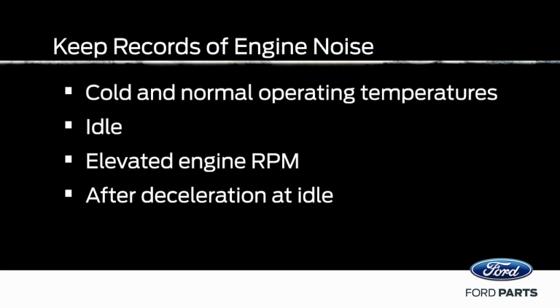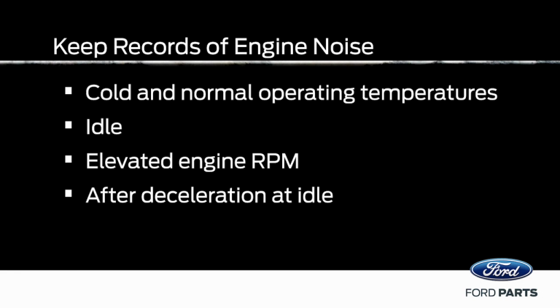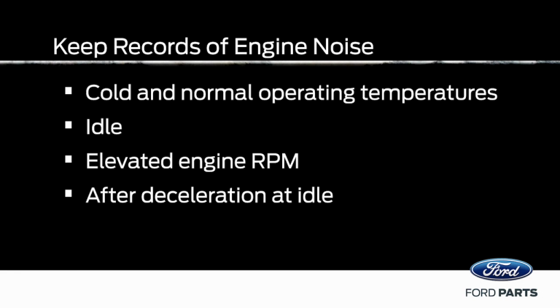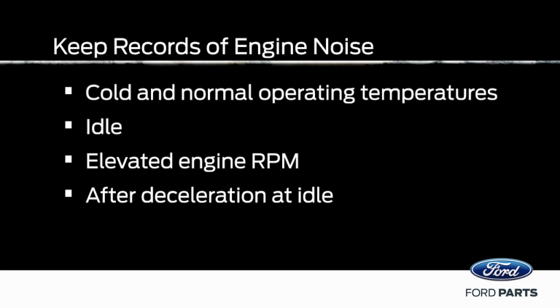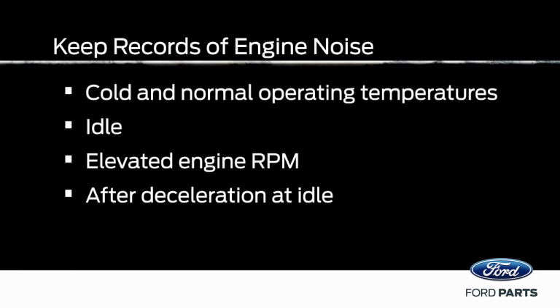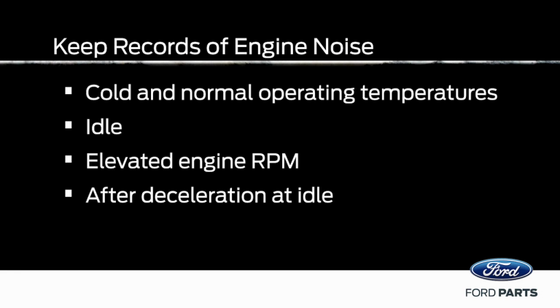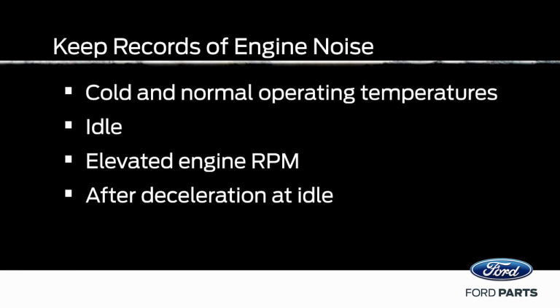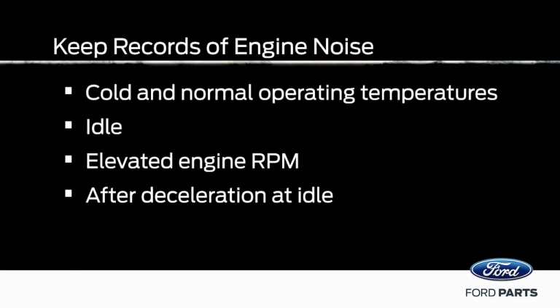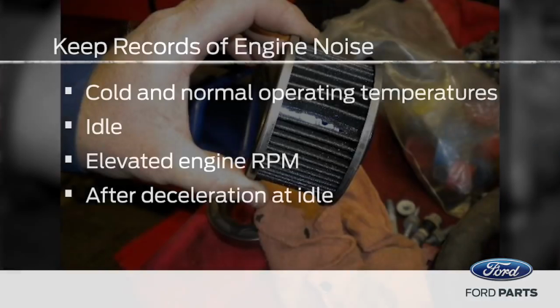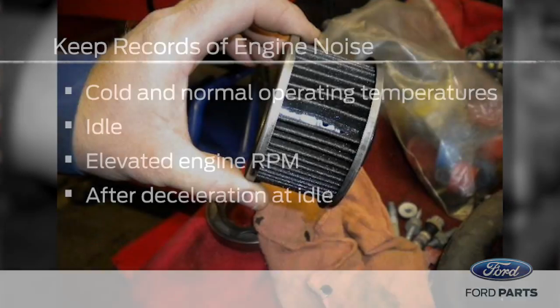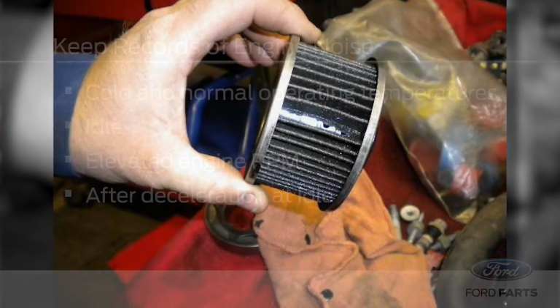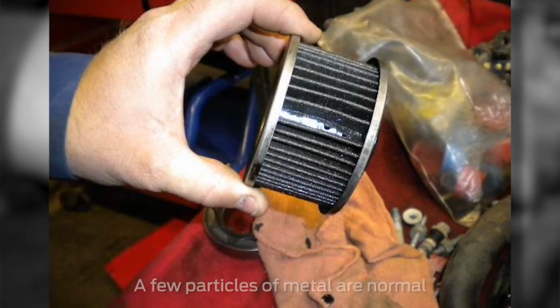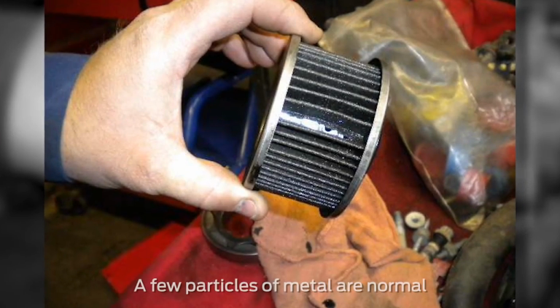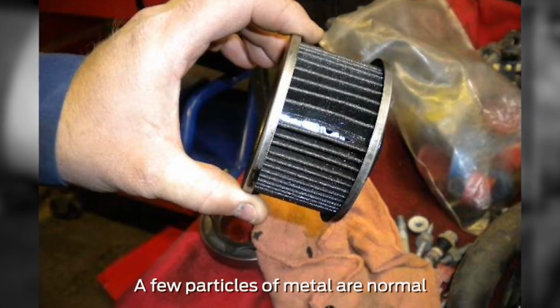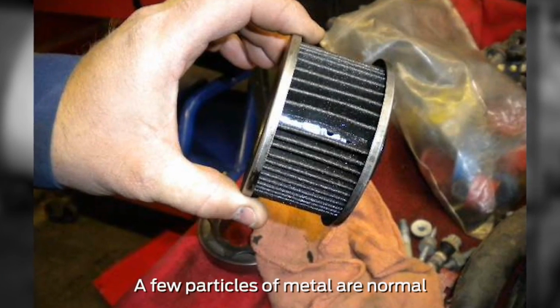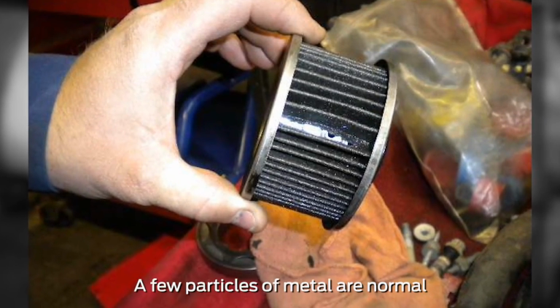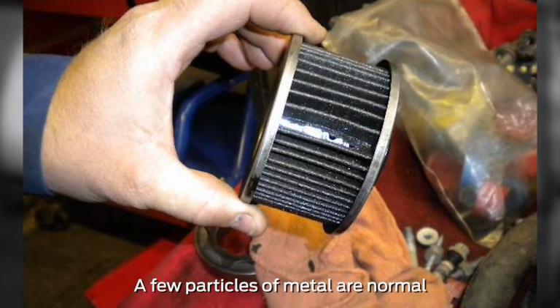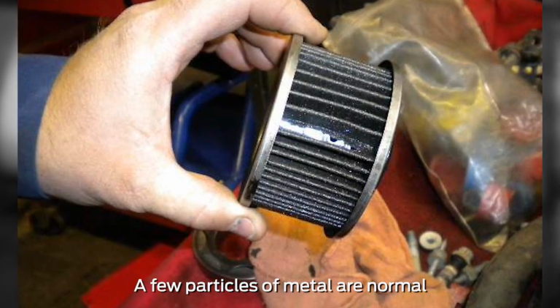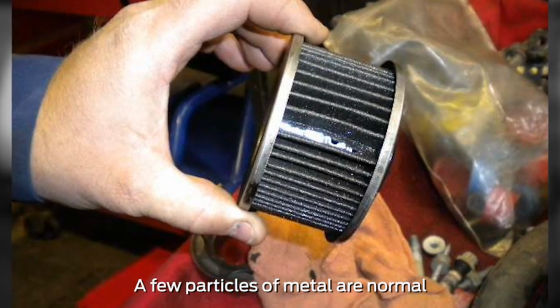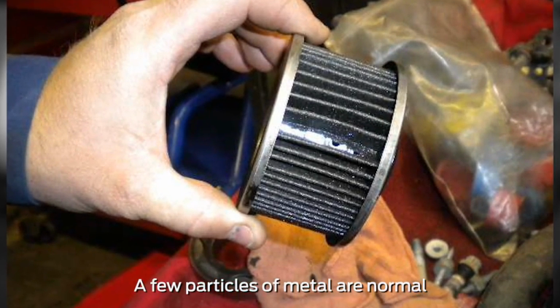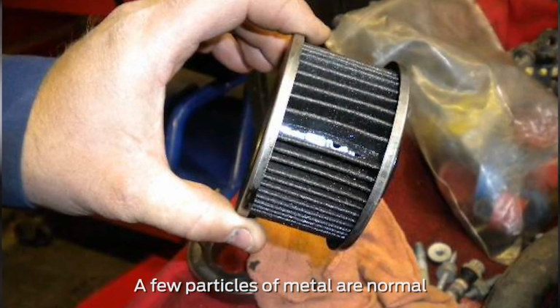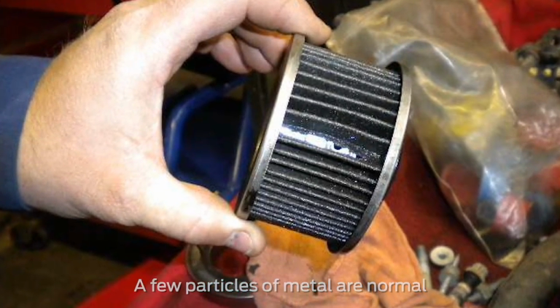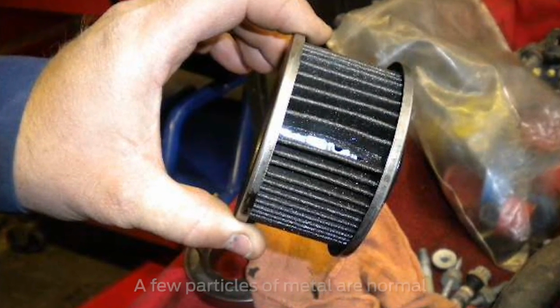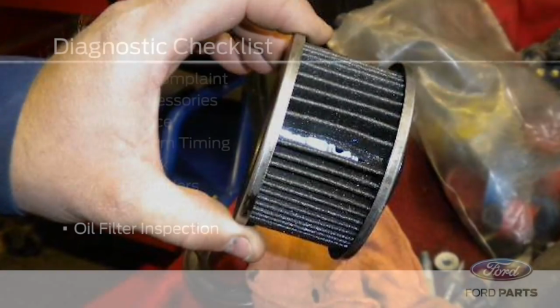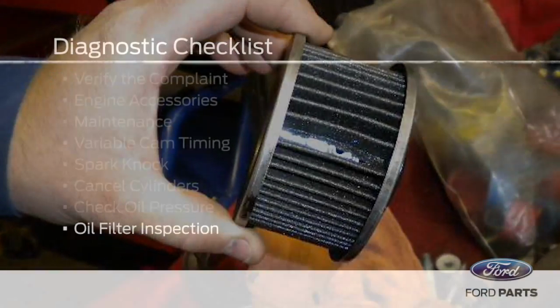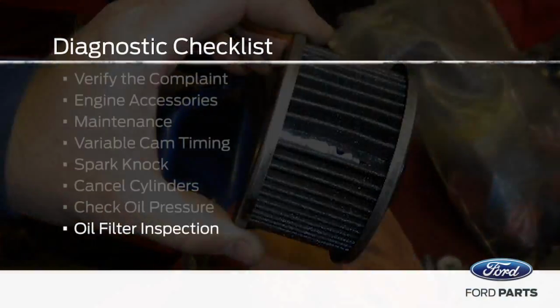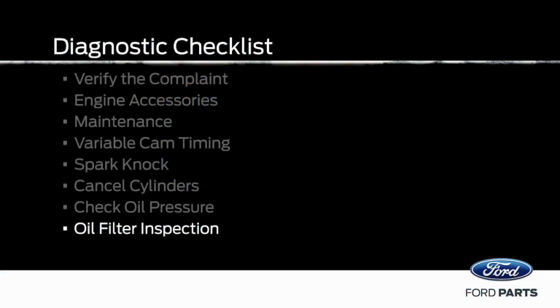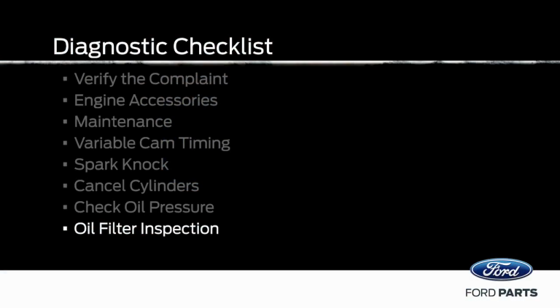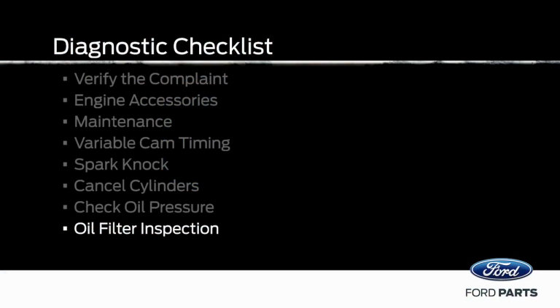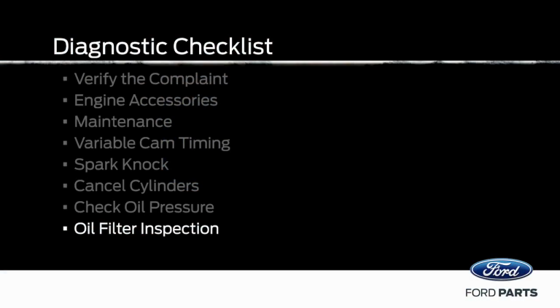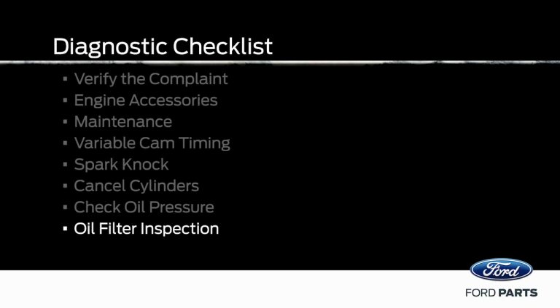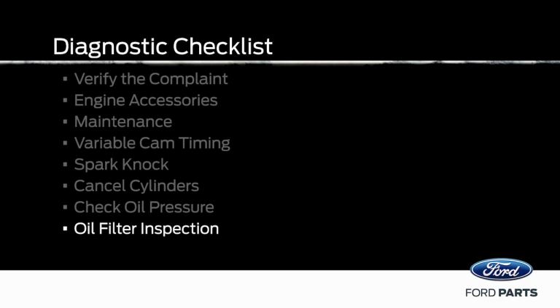To check for a lower end engine failure, inspect the engine oil filter pleats. If you find excessive bearing metal, you need to start a full engine failure analysis.